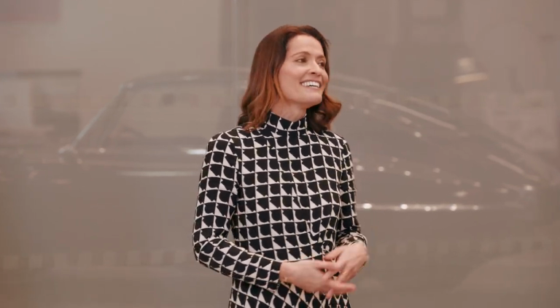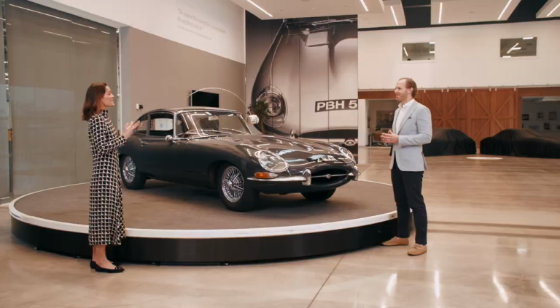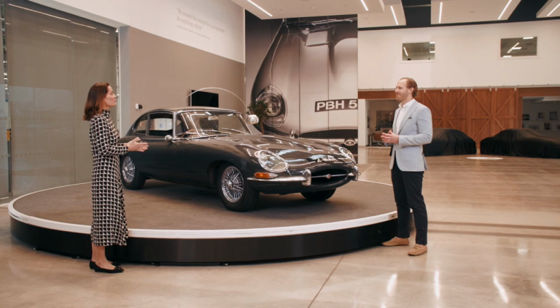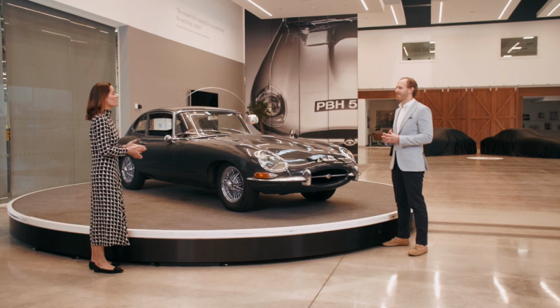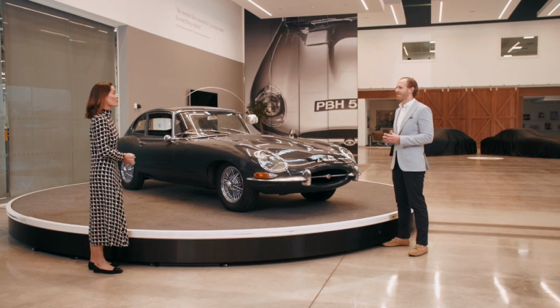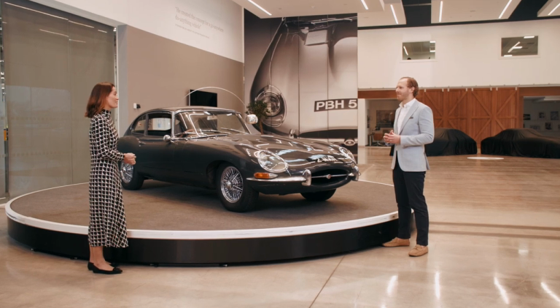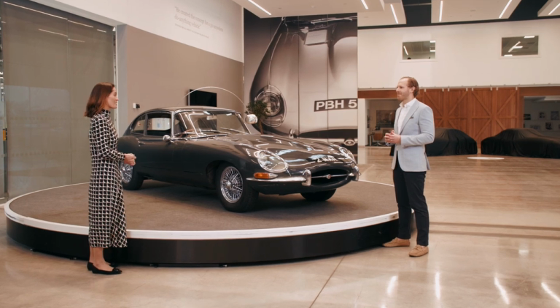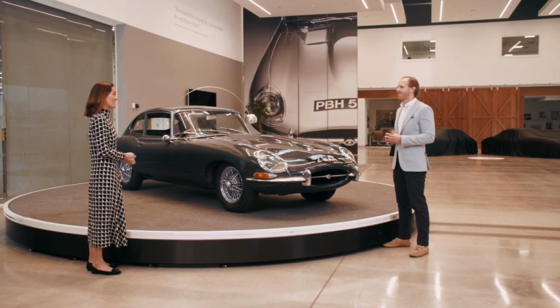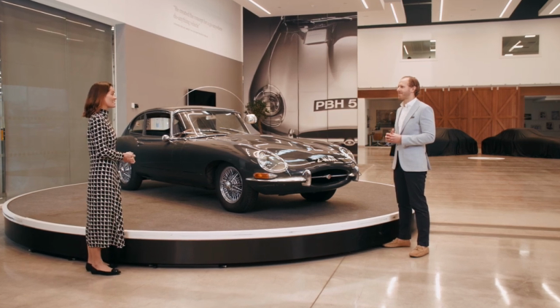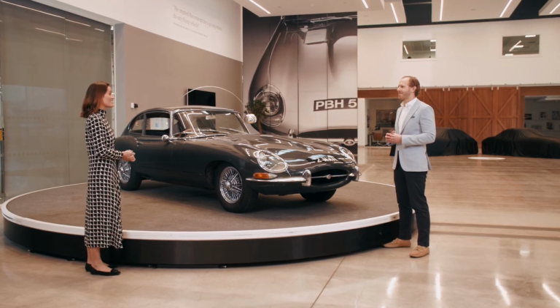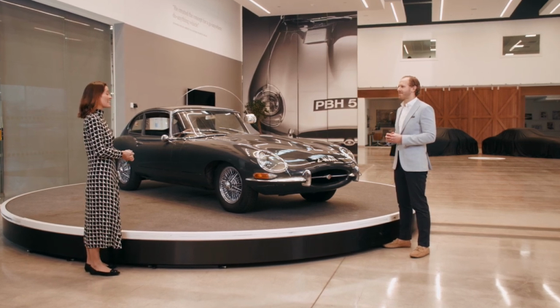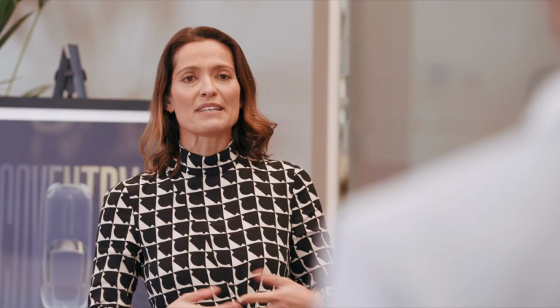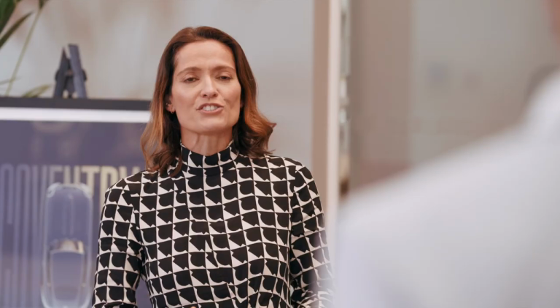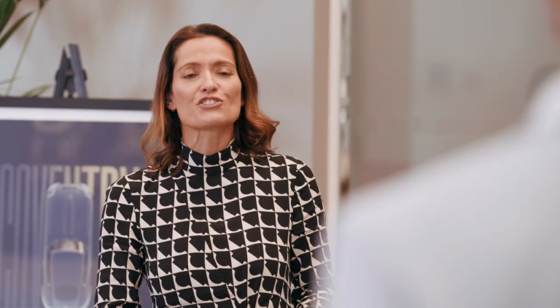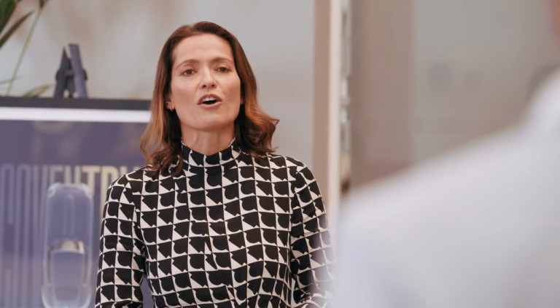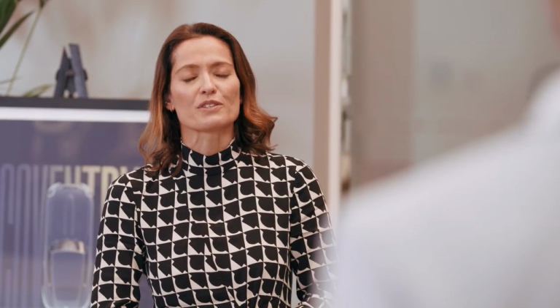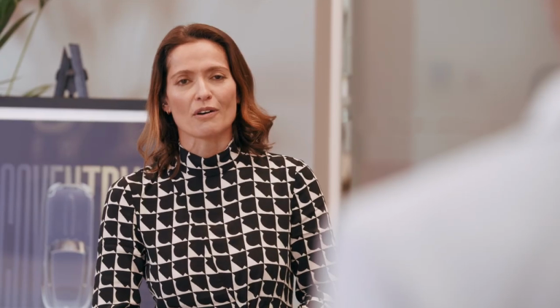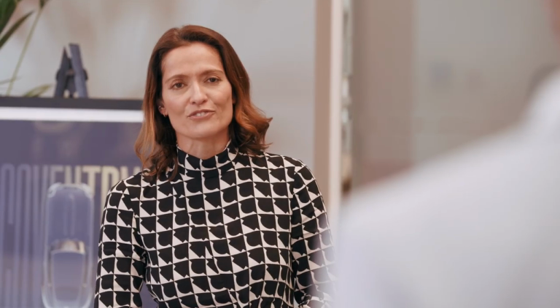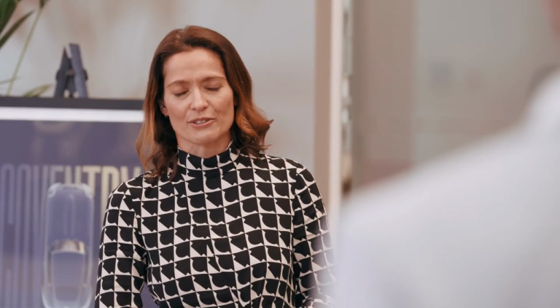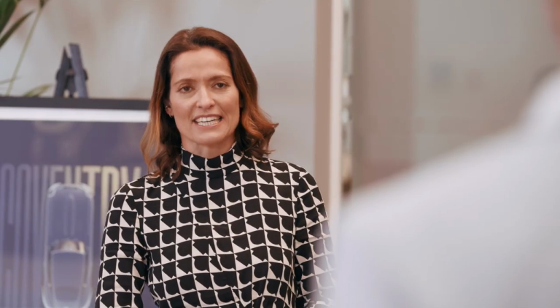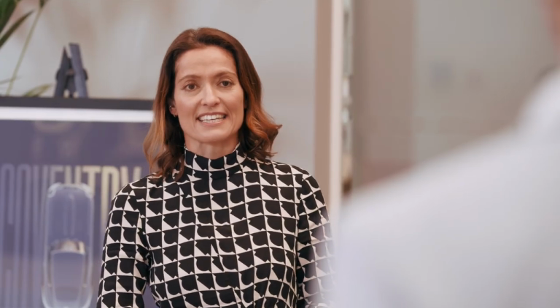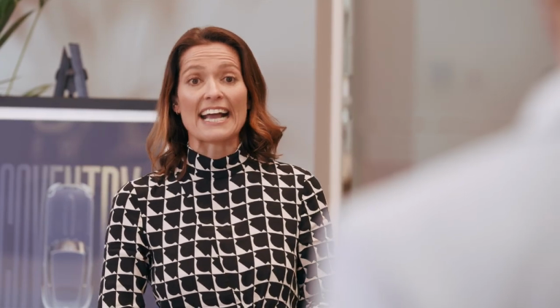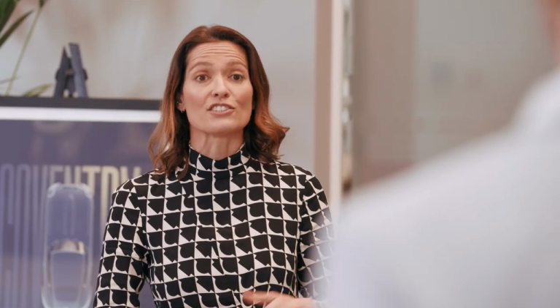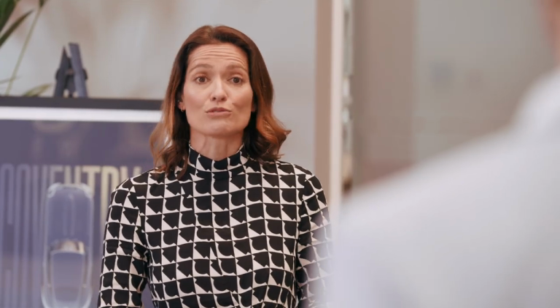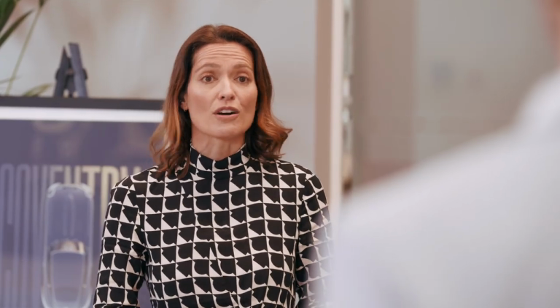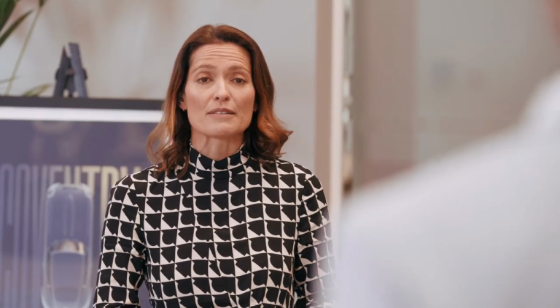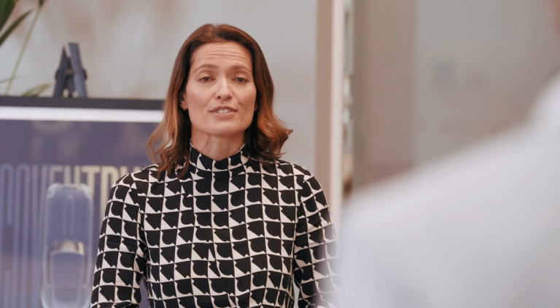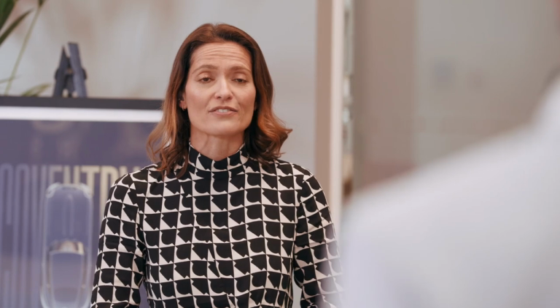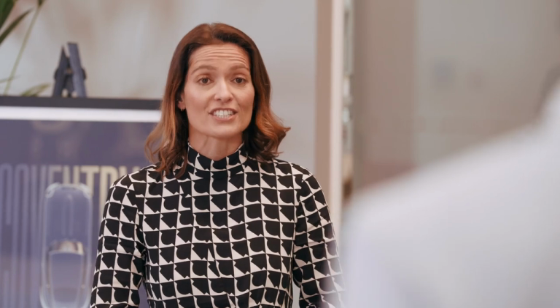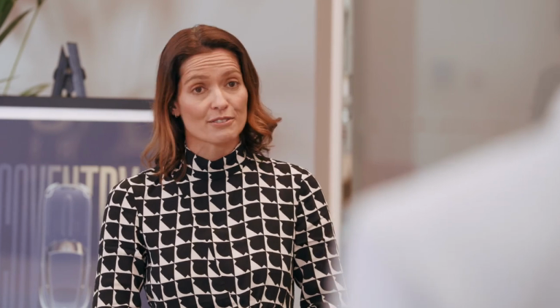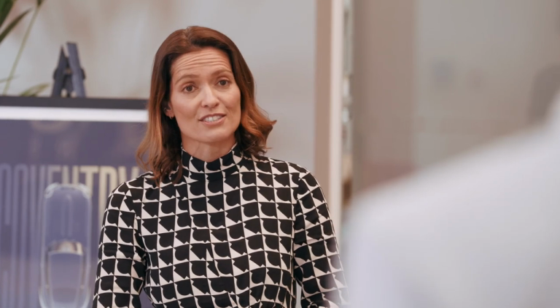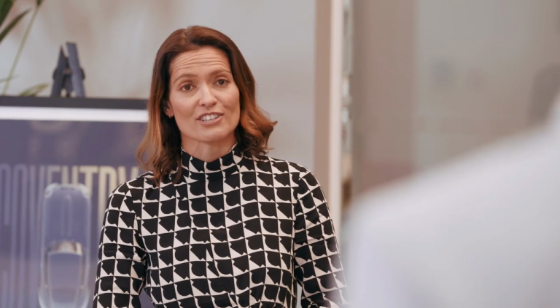Joining me in our special anniversary studio to look back at the history of the E-Type and look forward to this month's celebration is the director of Jaguar Classic, Dan Pink. Dan, thank you so much for hosting us here today. Let's start with the role of Jaguar Classic and your role in preserving Jaguar's history.